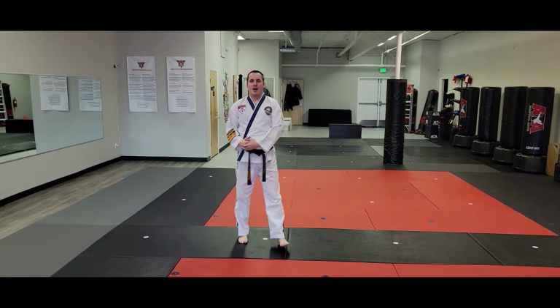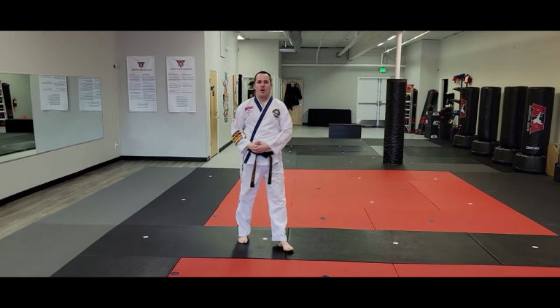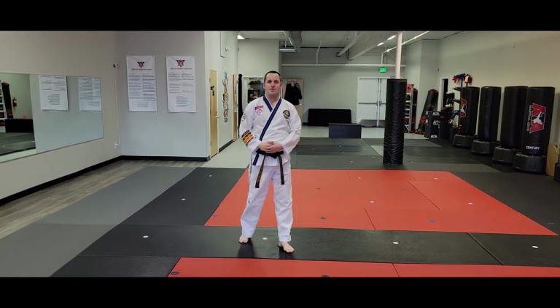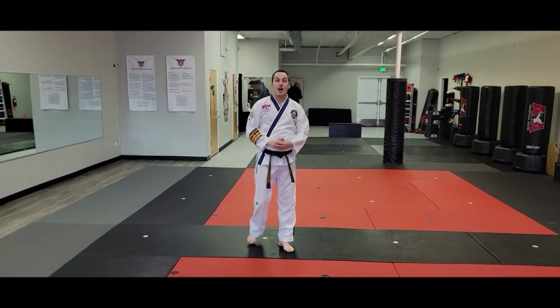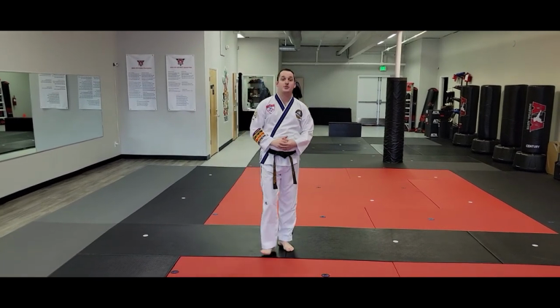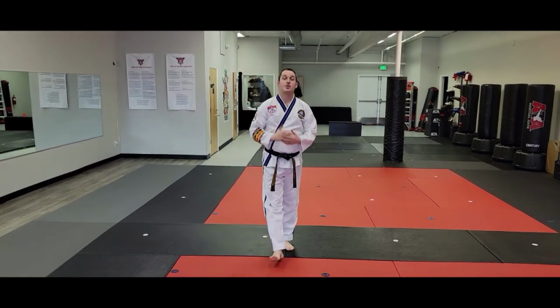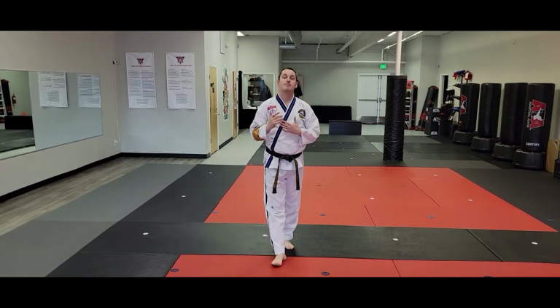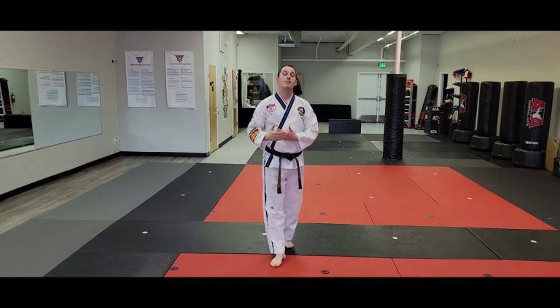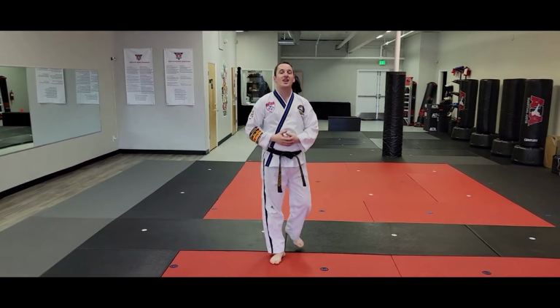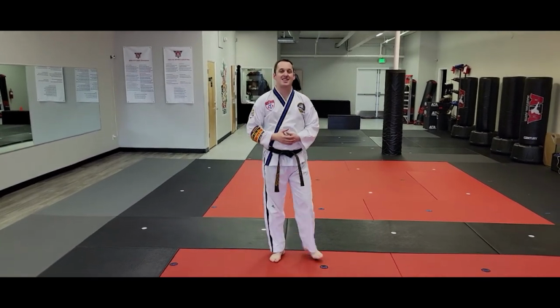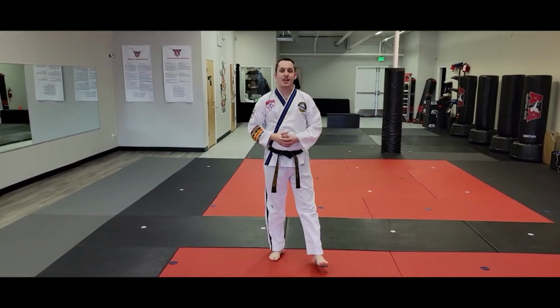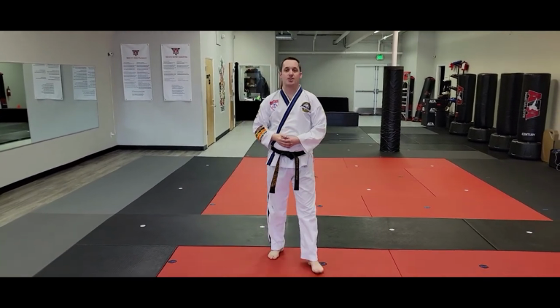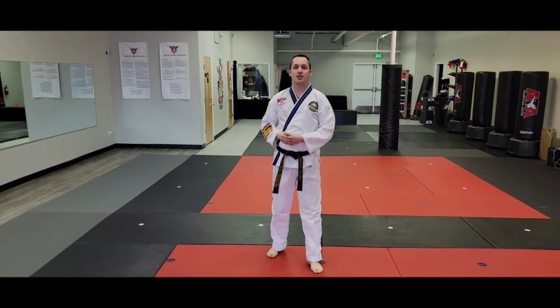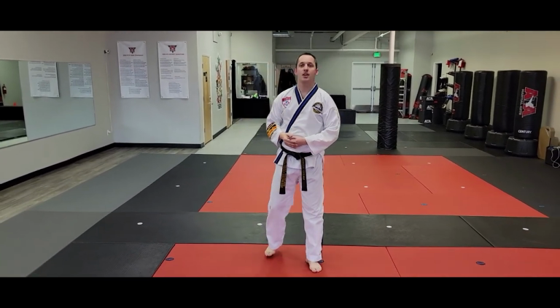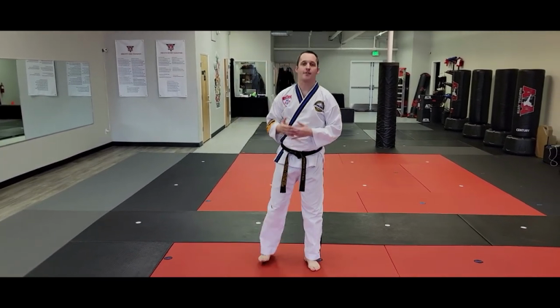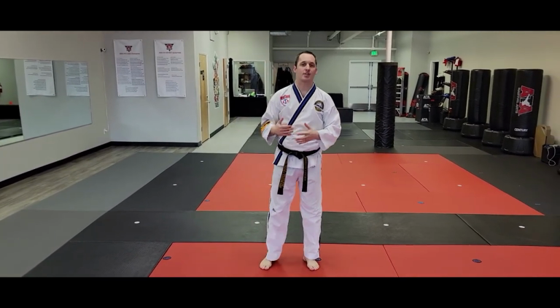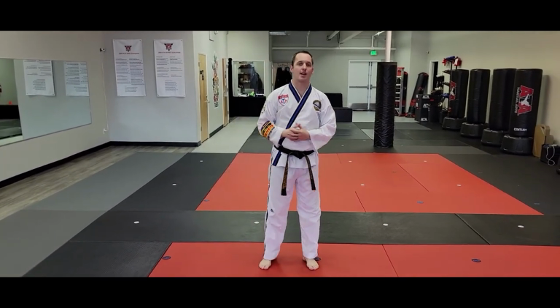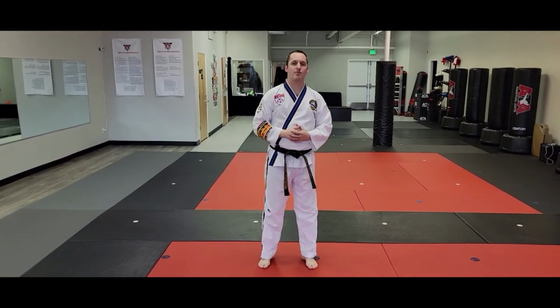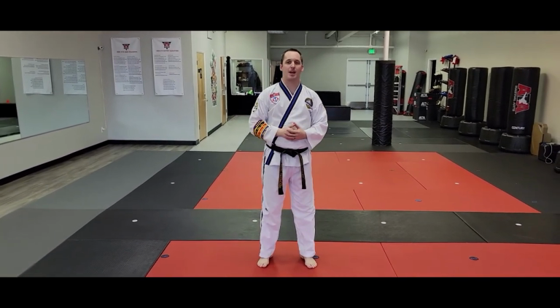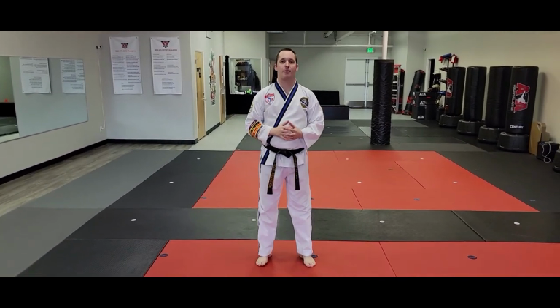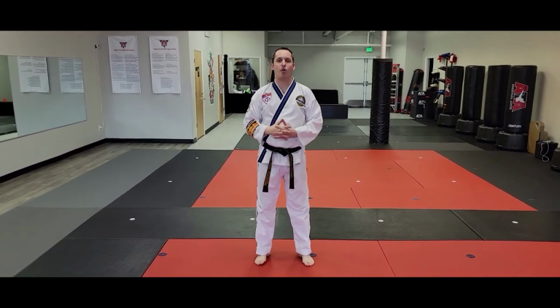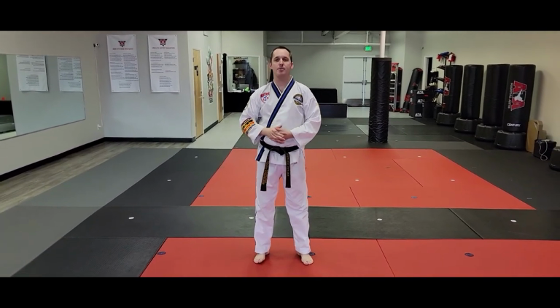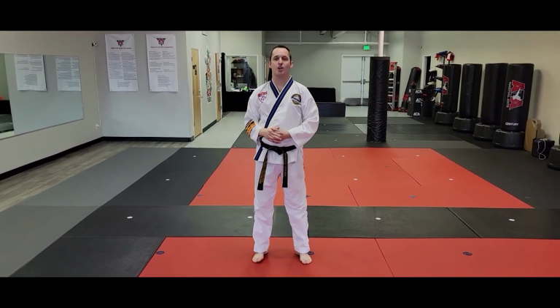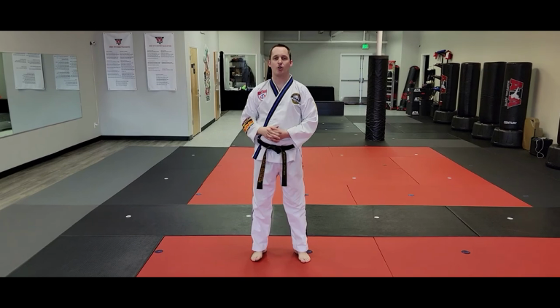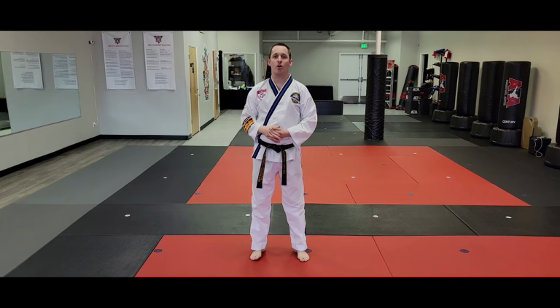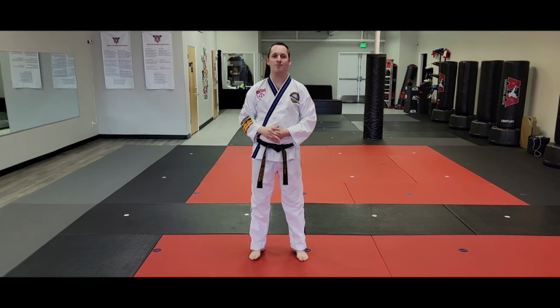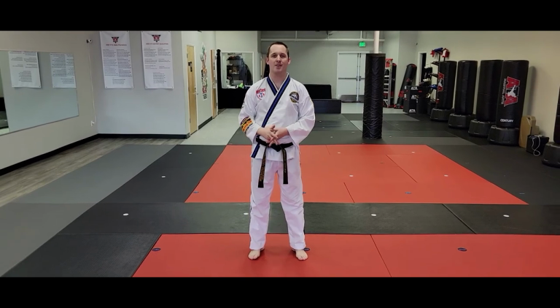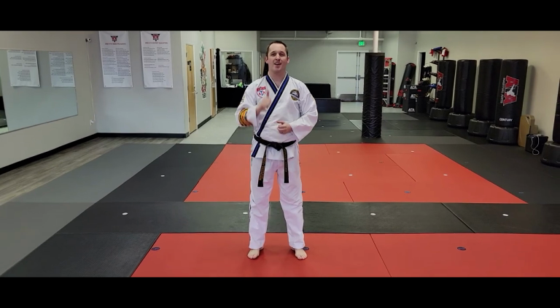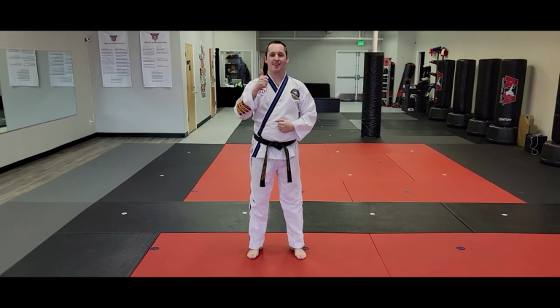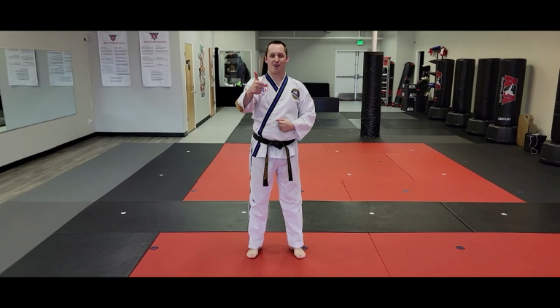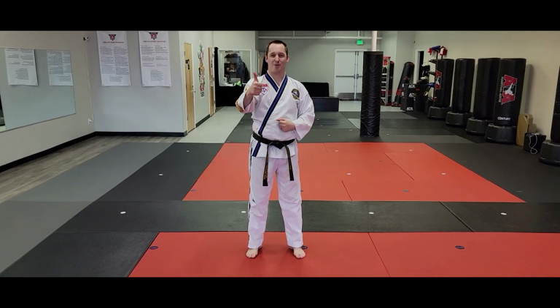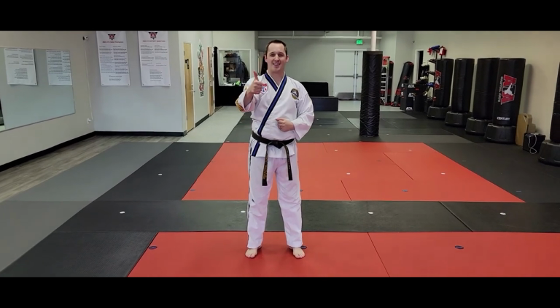I hope that helps you with the memorization of your second black belt form, Joe Yule. Go practice.